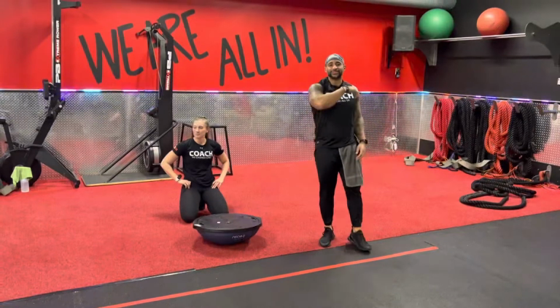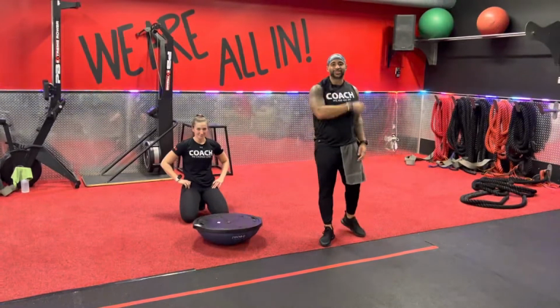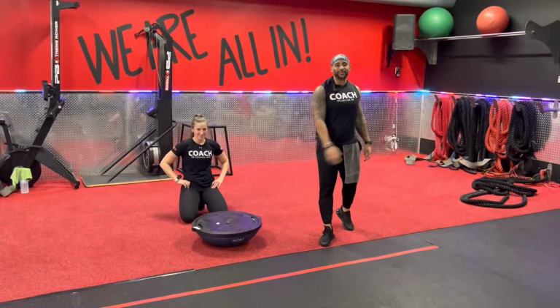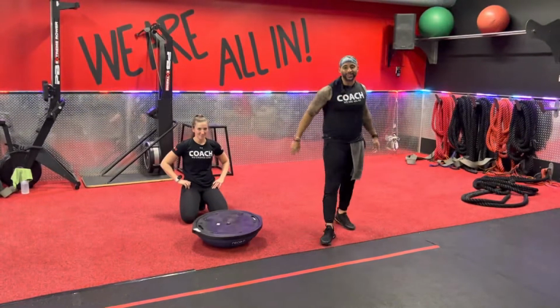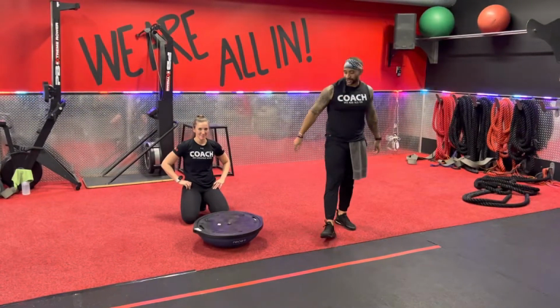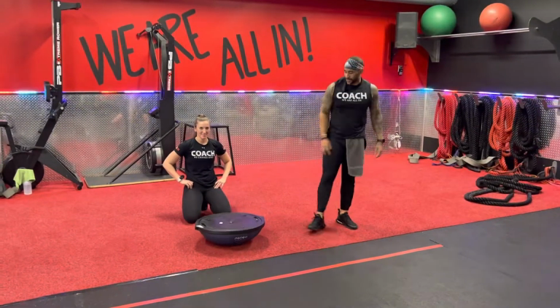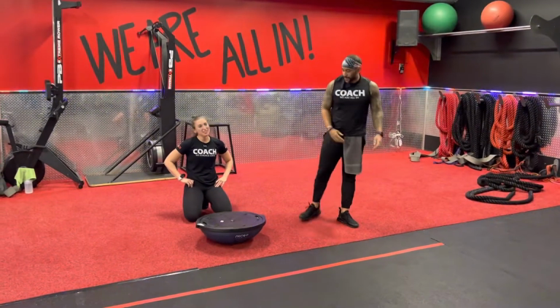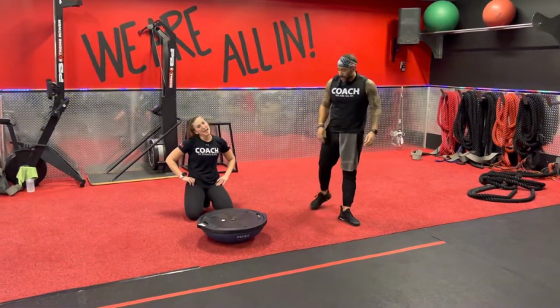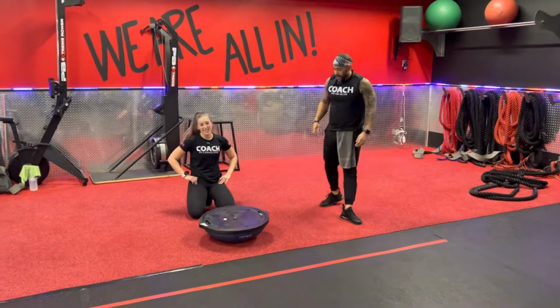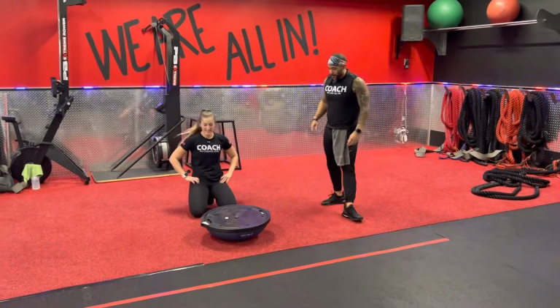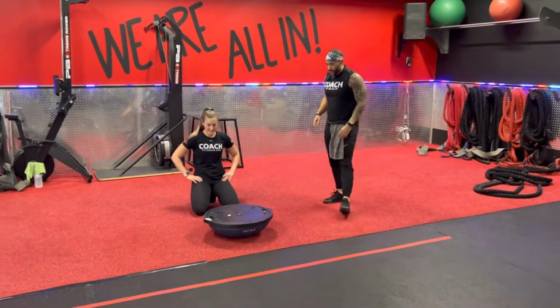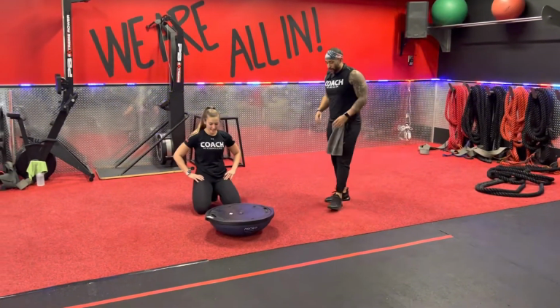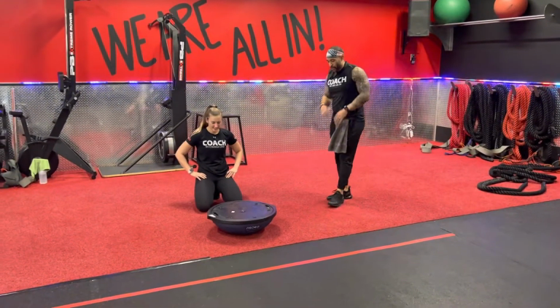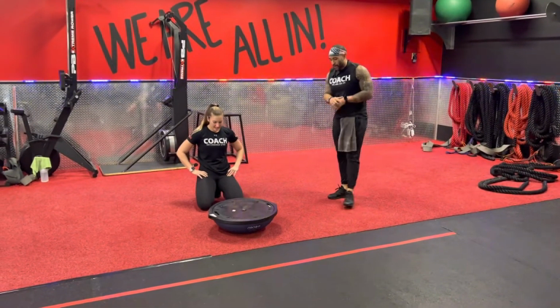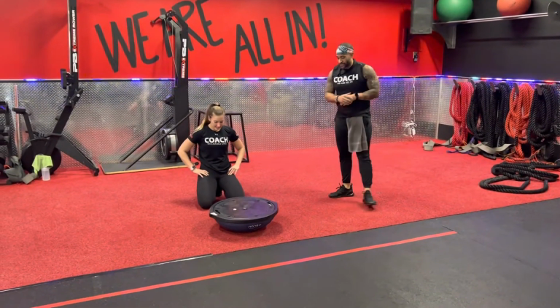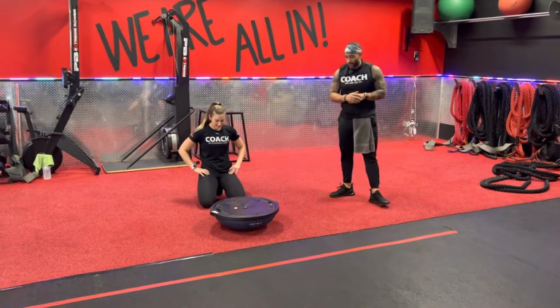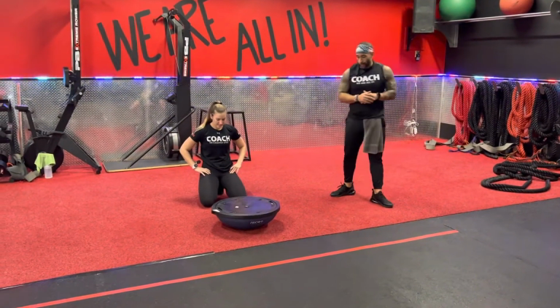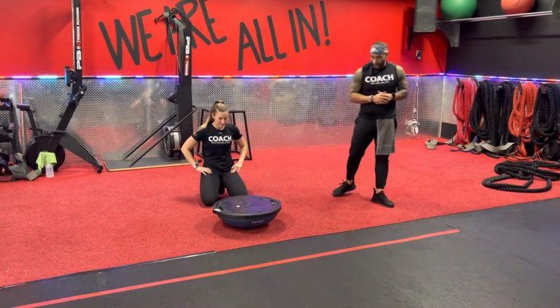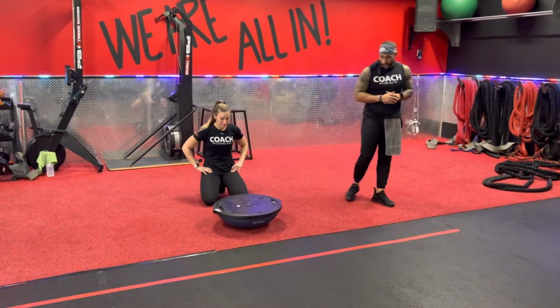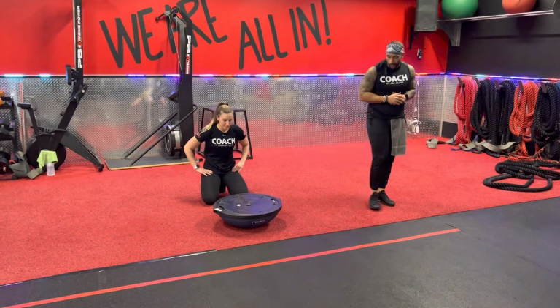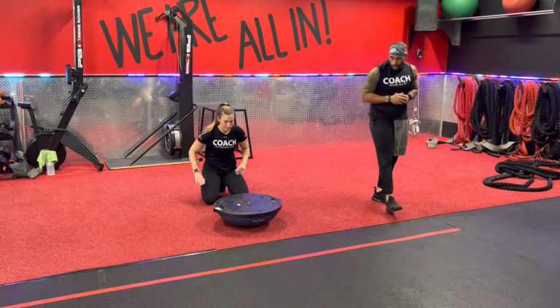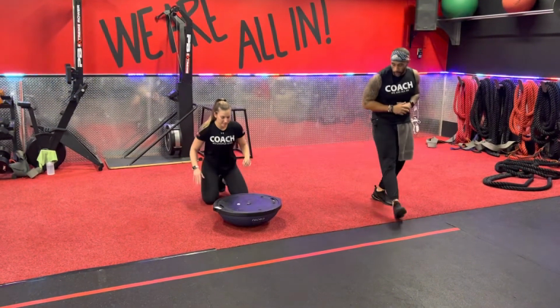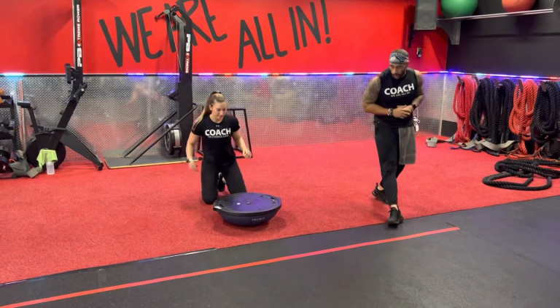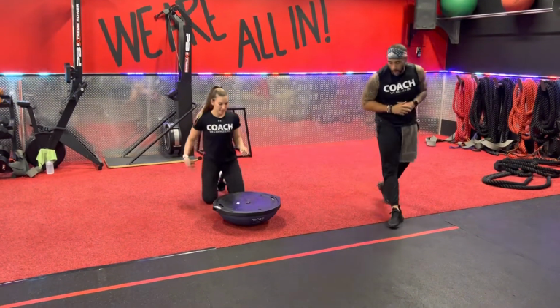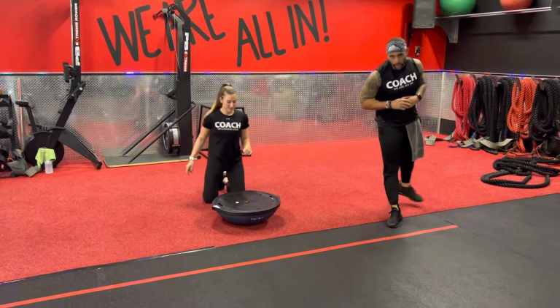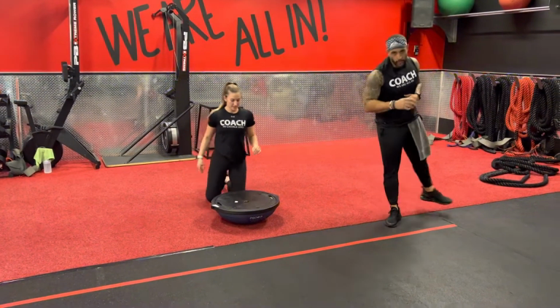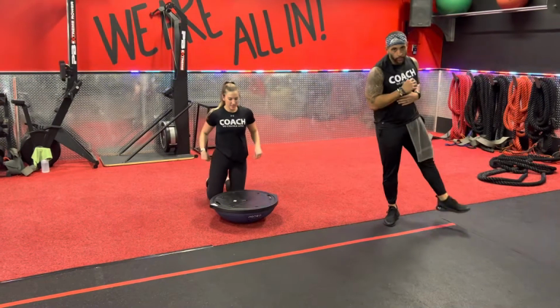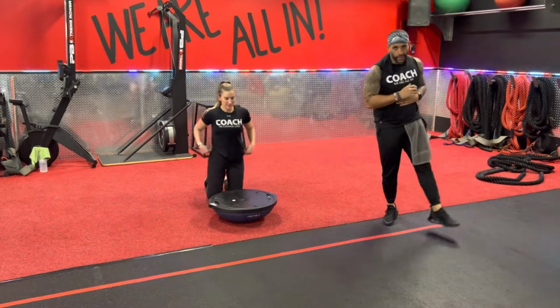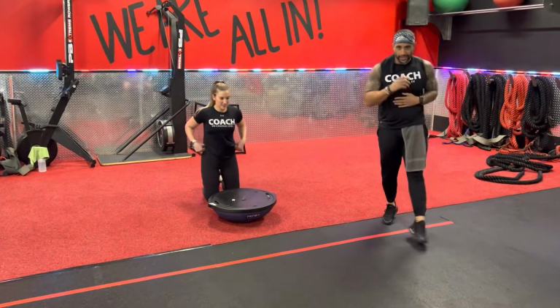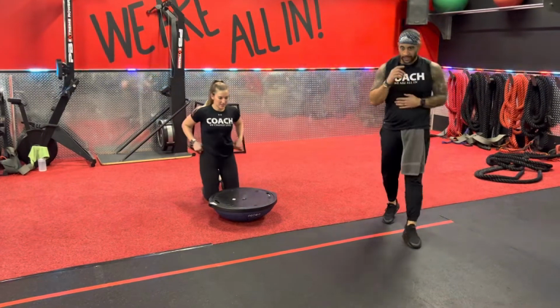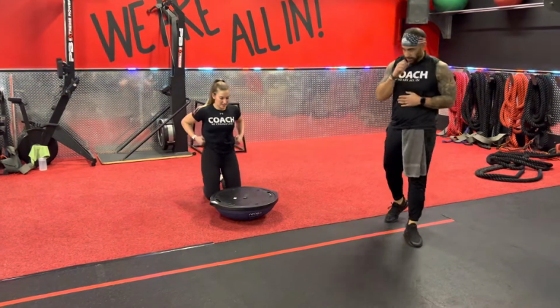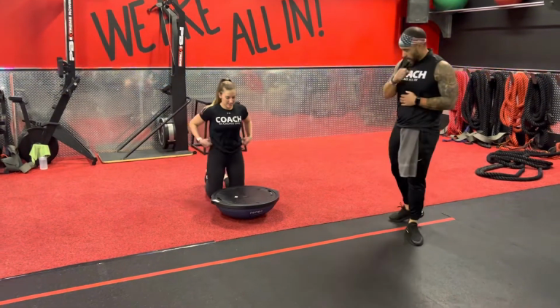What's up y'all, it's Coach Jeremy. Come at you with a BOSA ball. We're working with a BOSA ball three-point tuck.